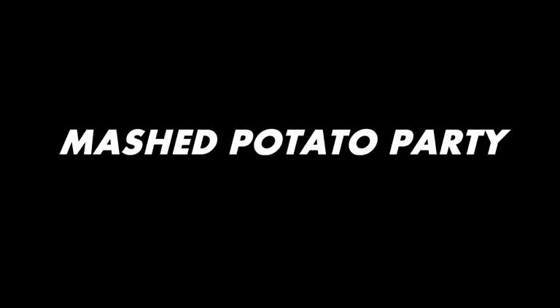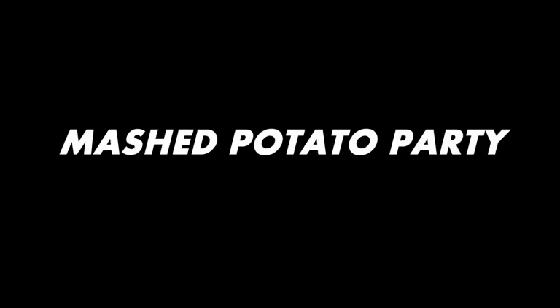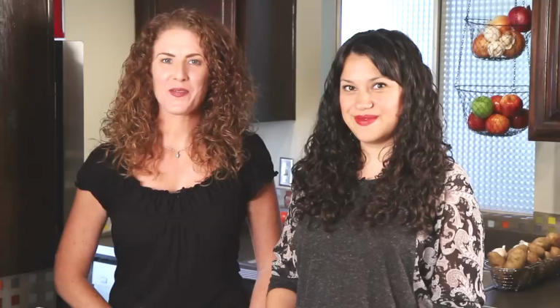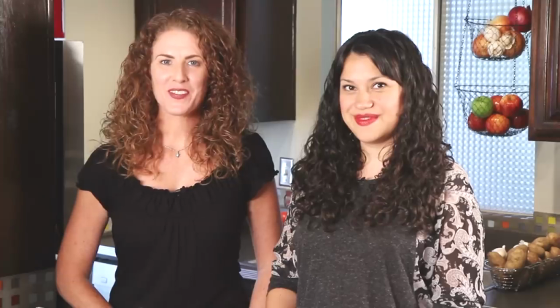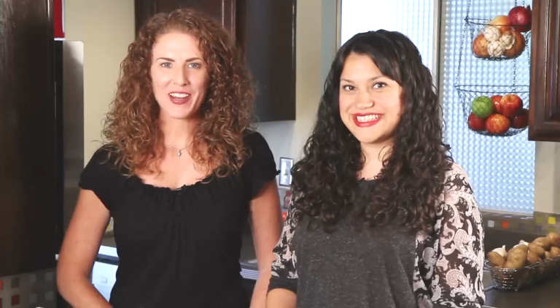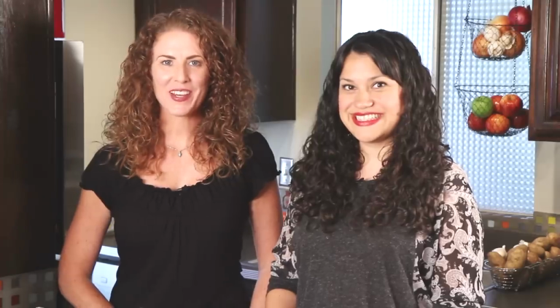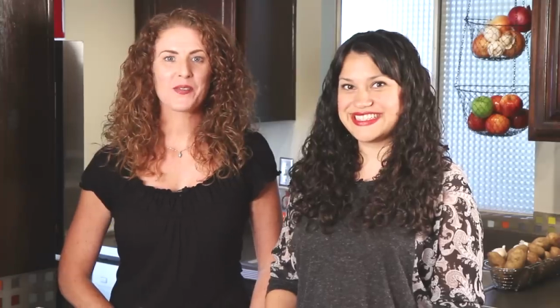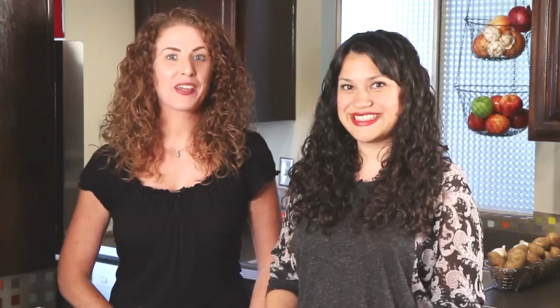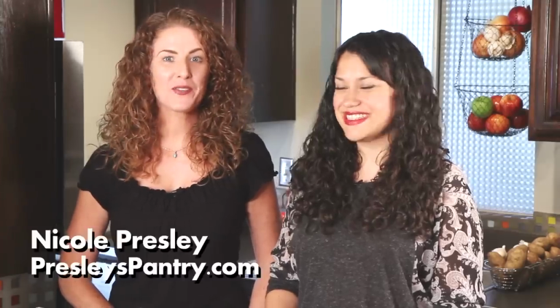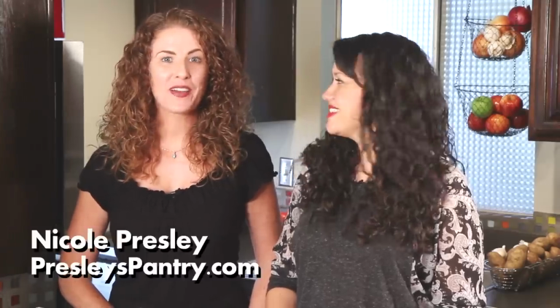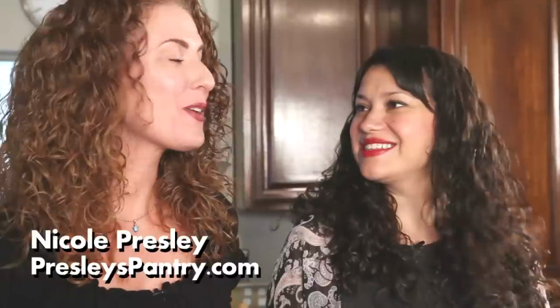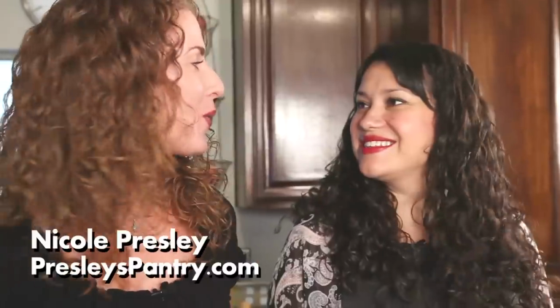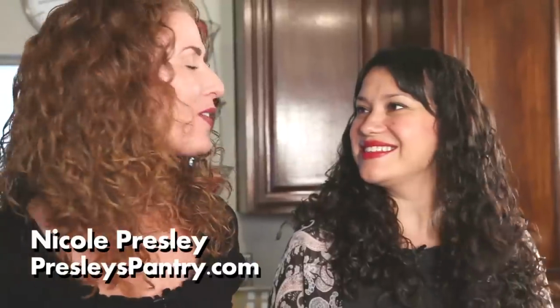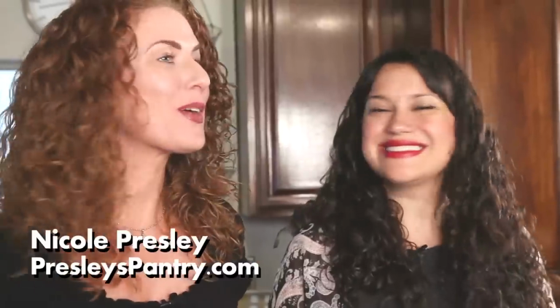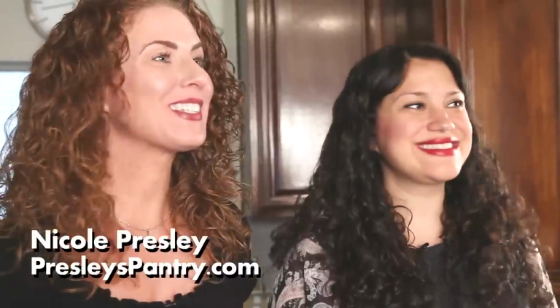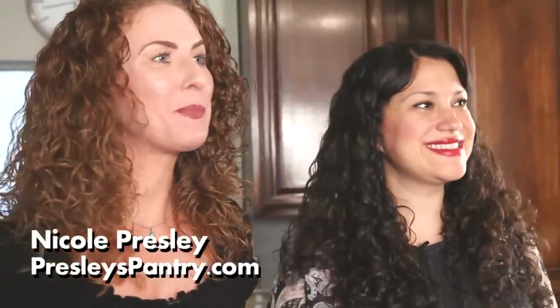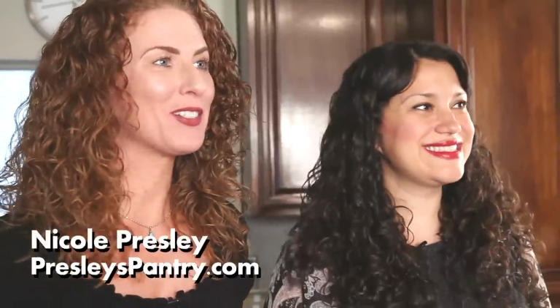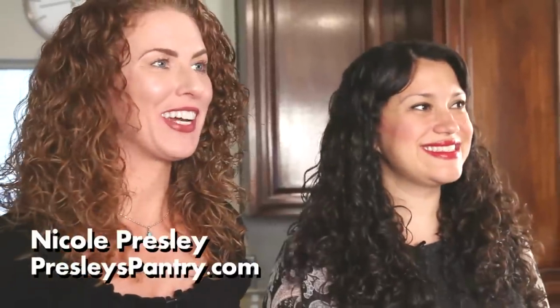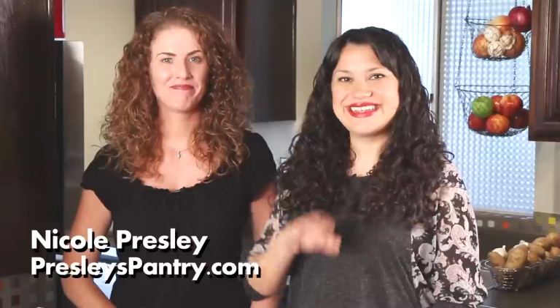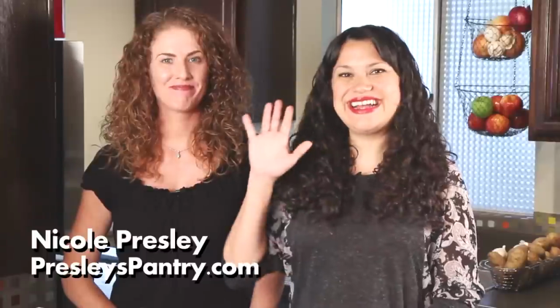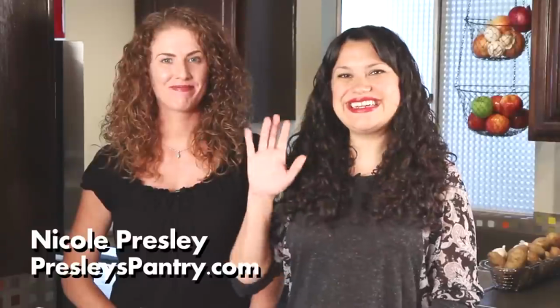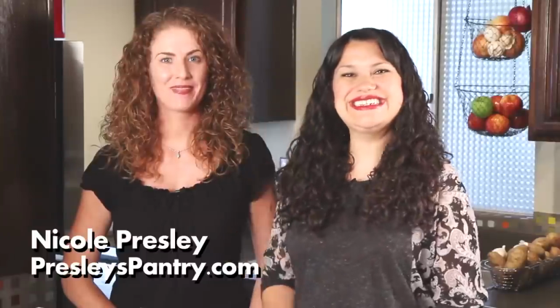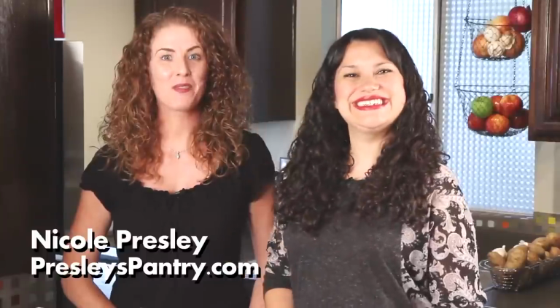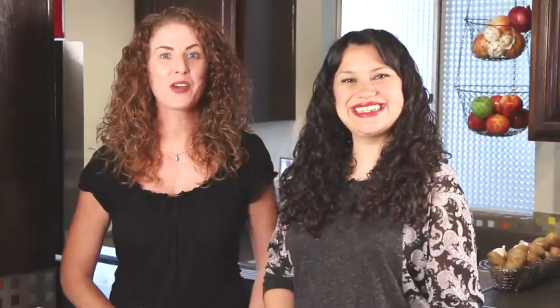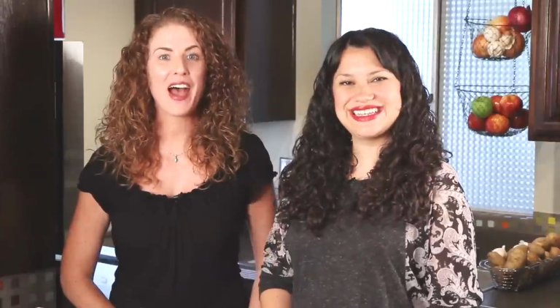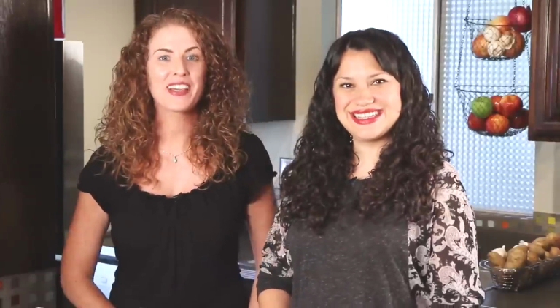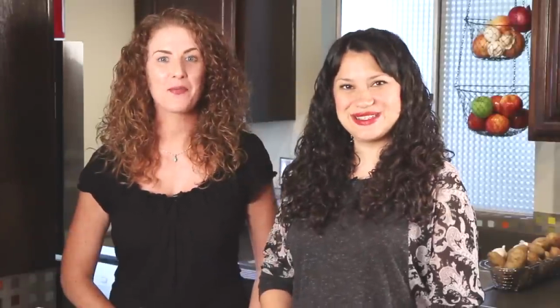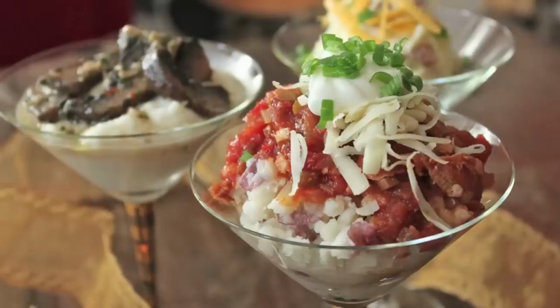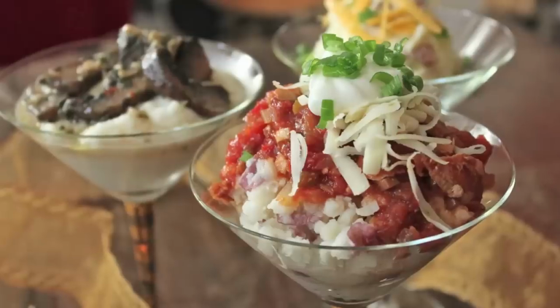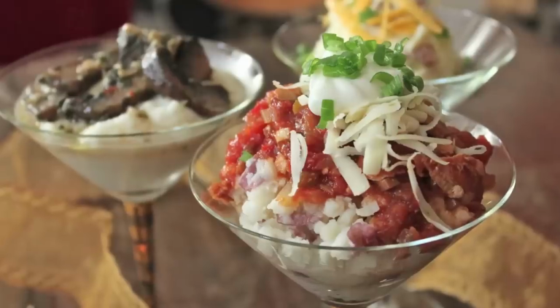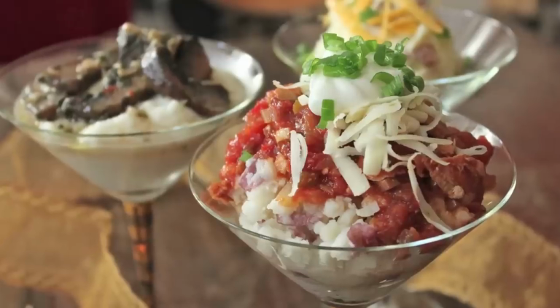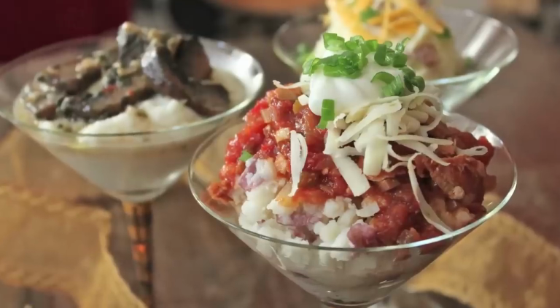Sarah from Average Betty here with my good friend Nicole of Presley's Pantry, and we're having a mashed potato party.